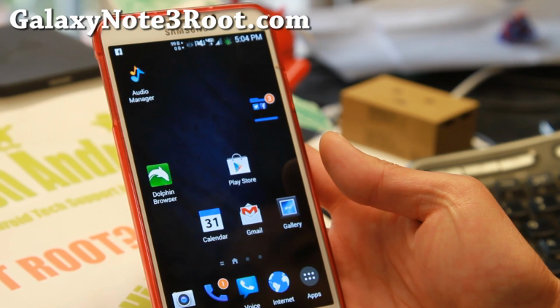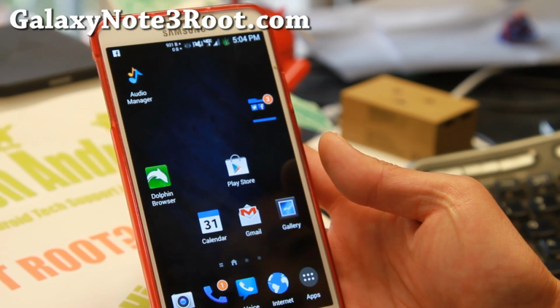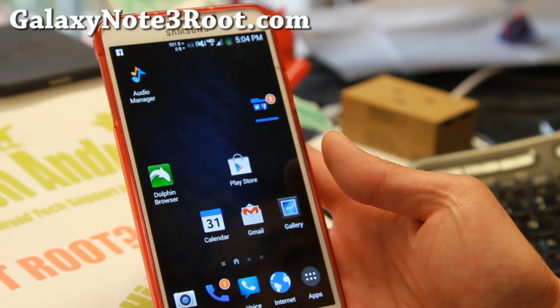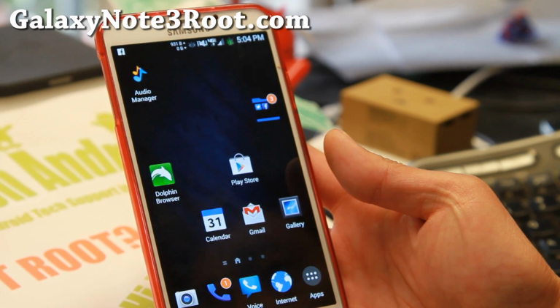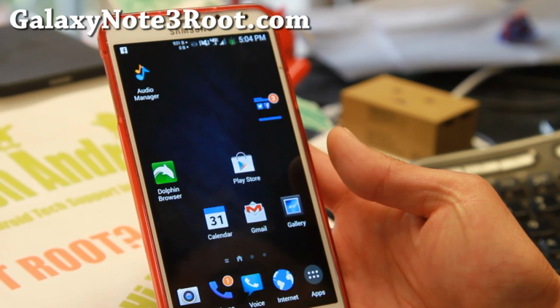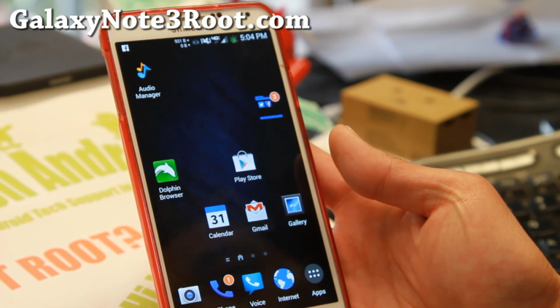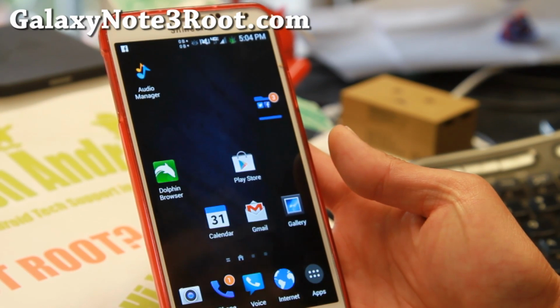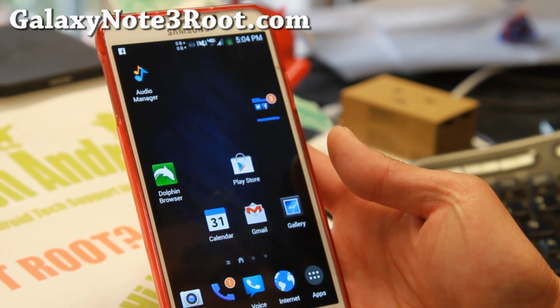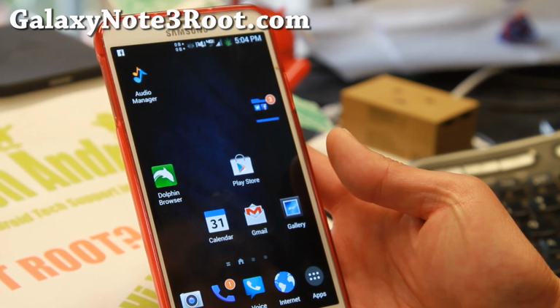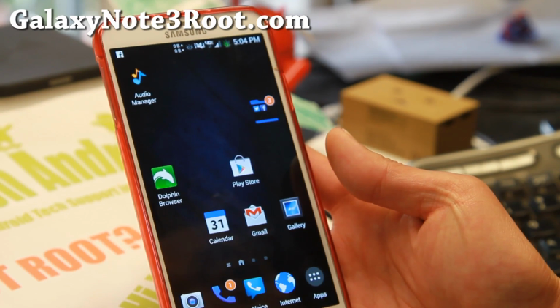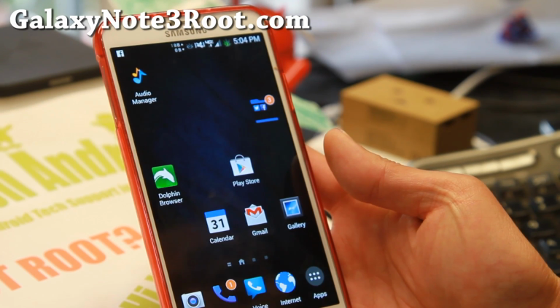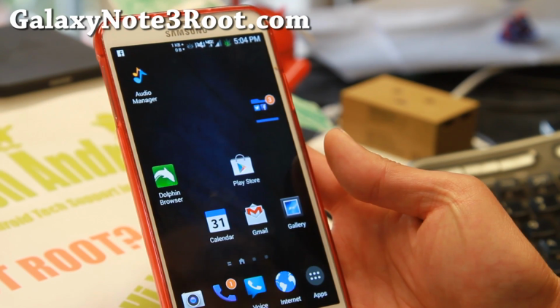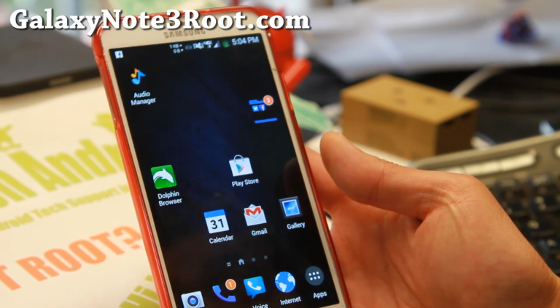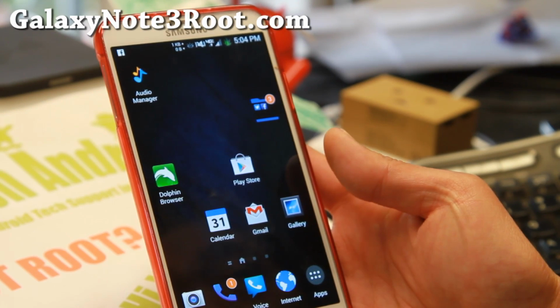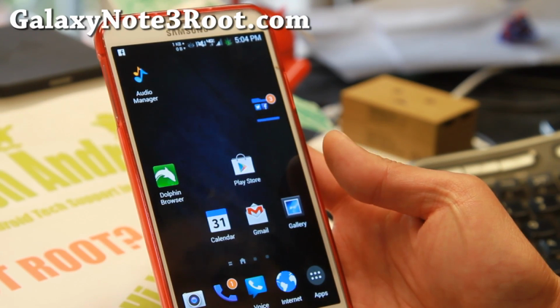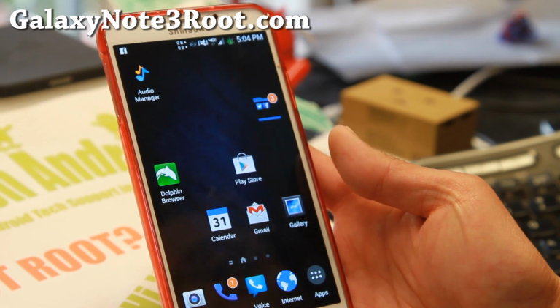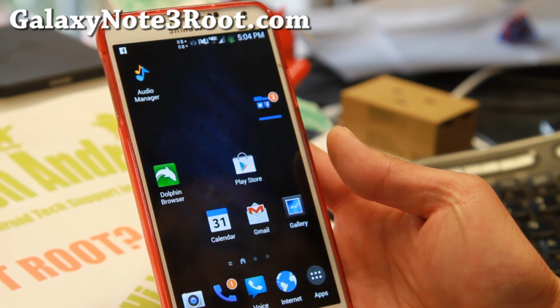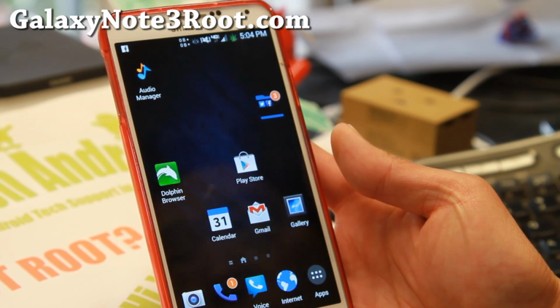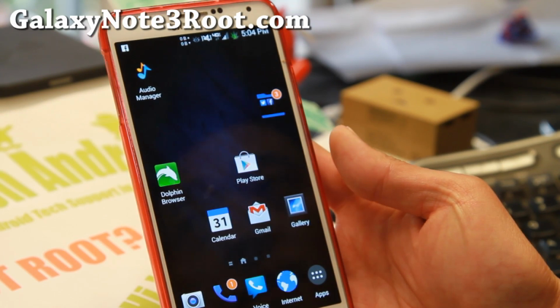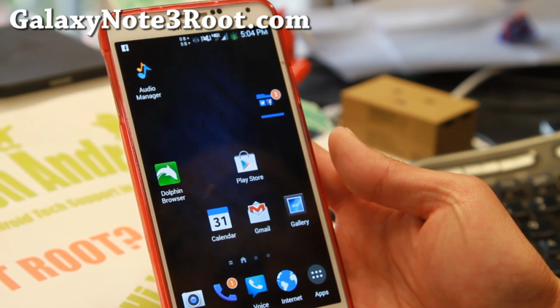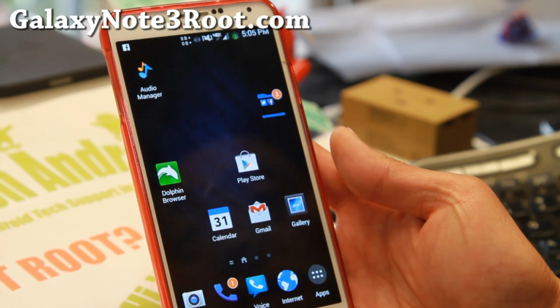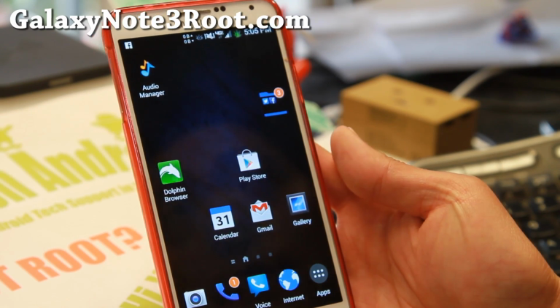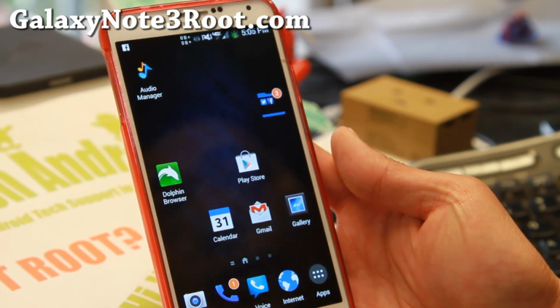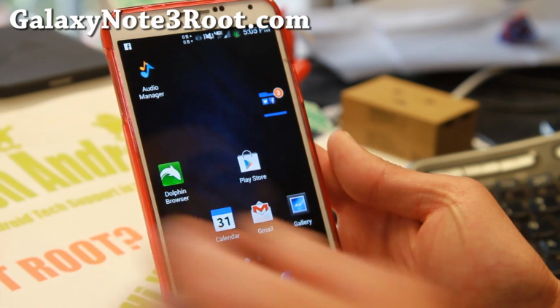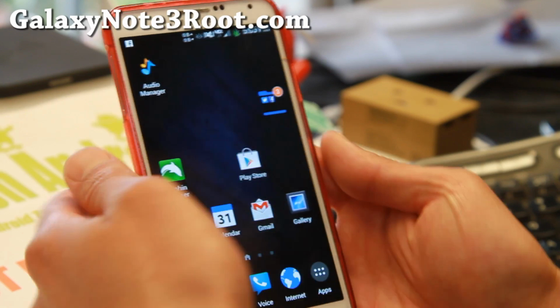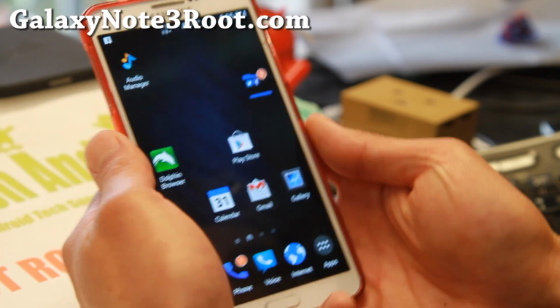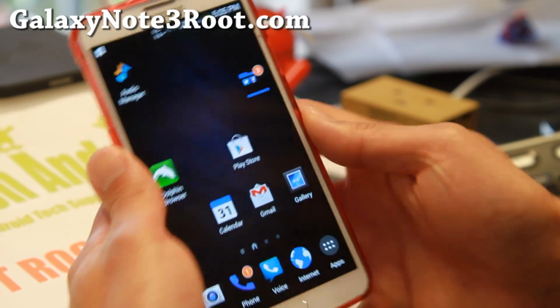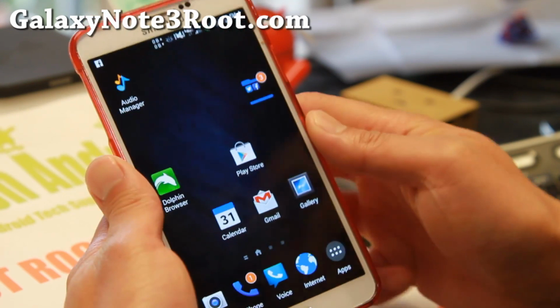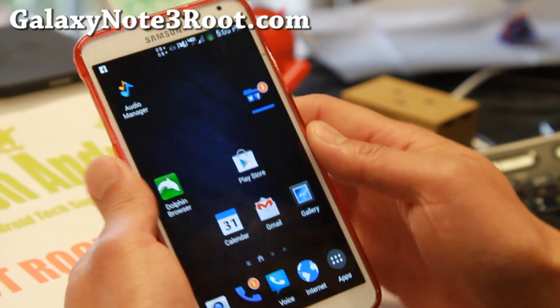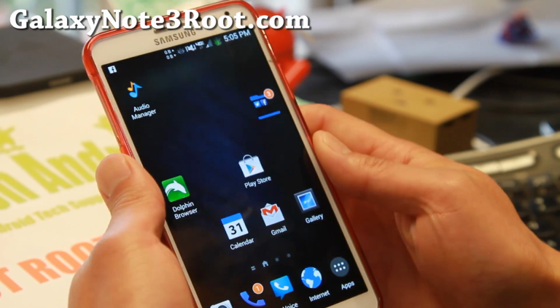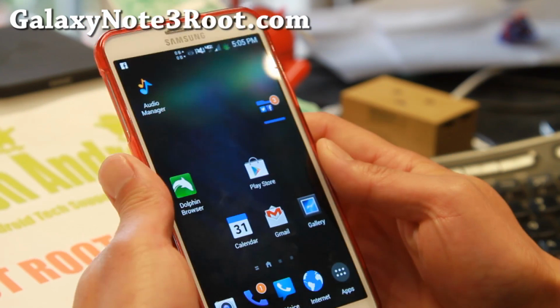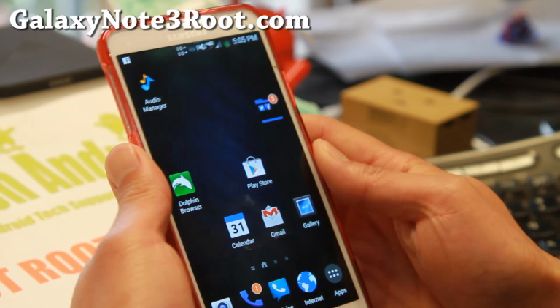Hi everyone, welcome to Galaxy Note3Root.com for this week's Verizon Galaxy Note 3 ROM. Do check out Biggin's ROM.